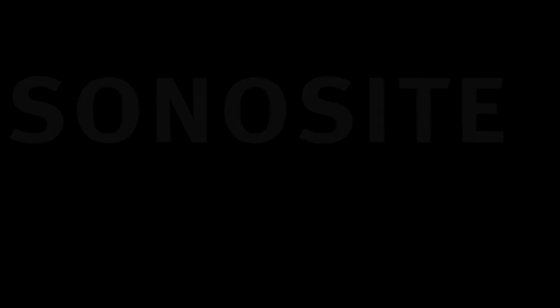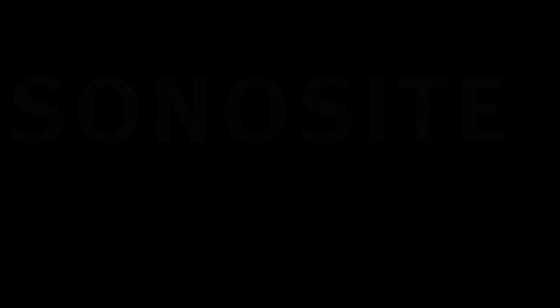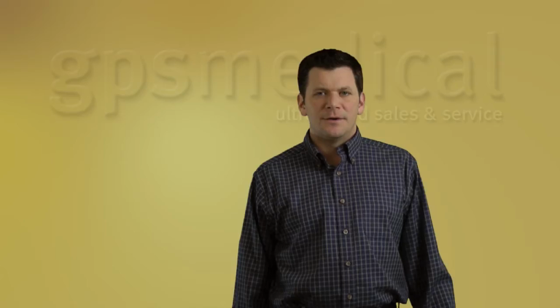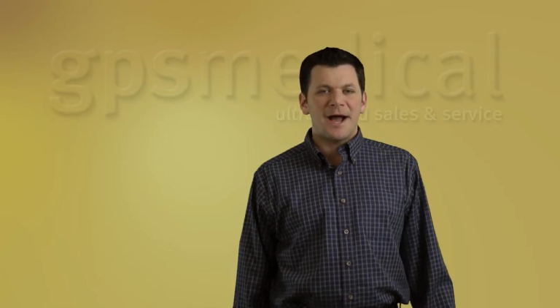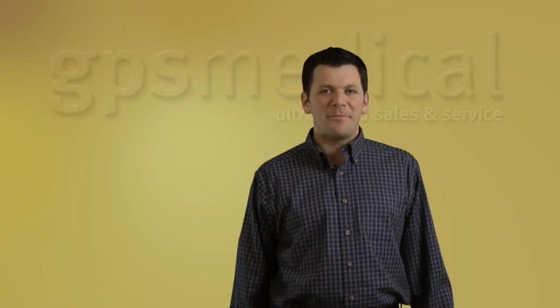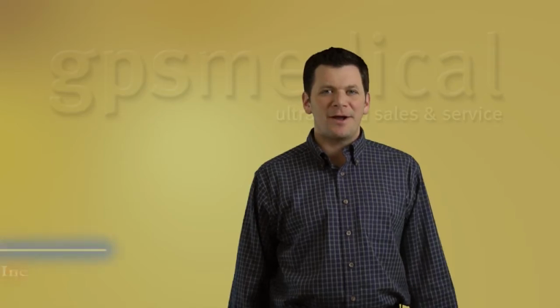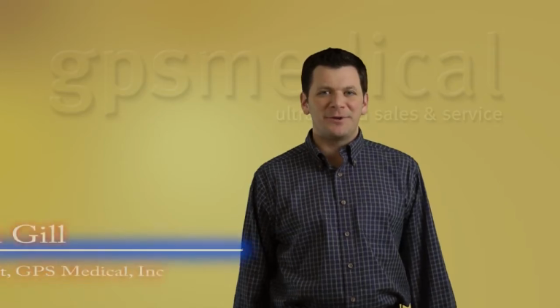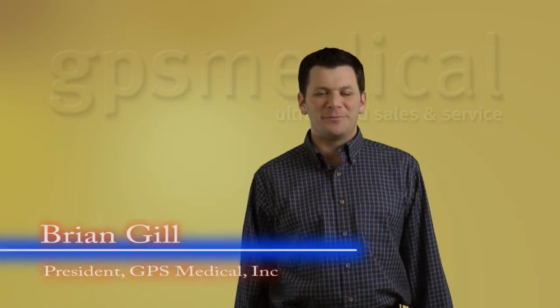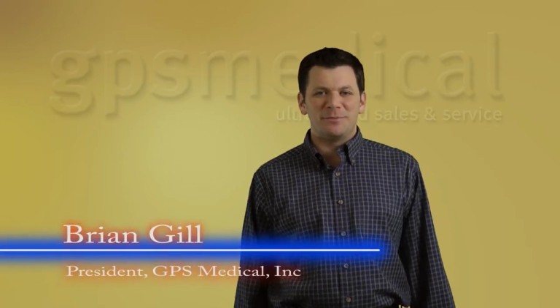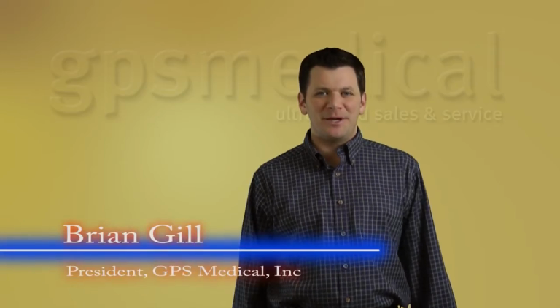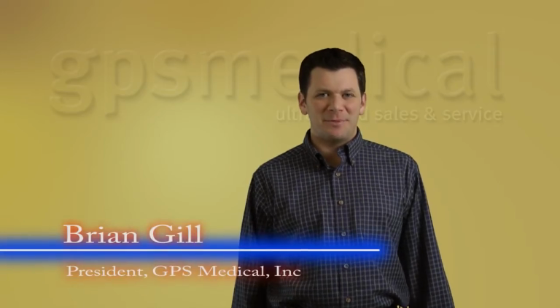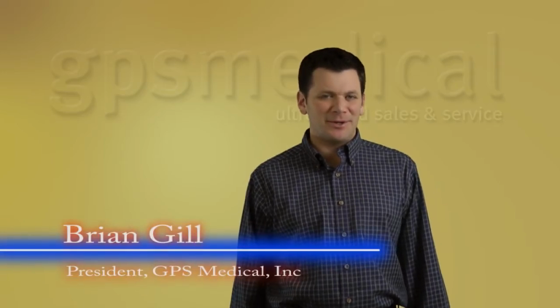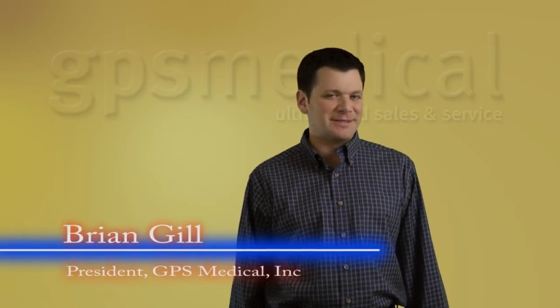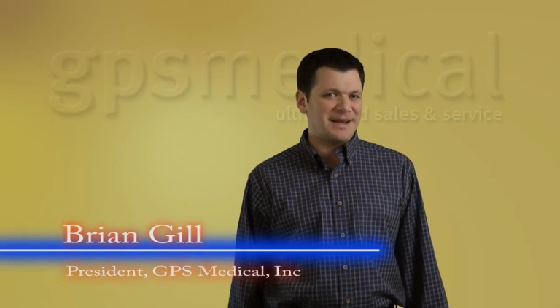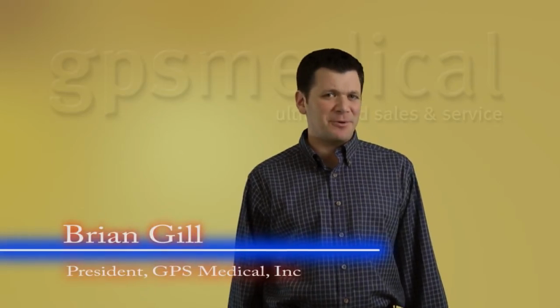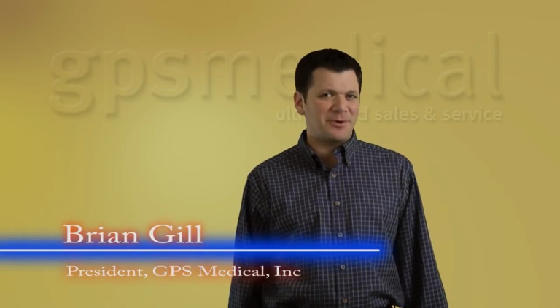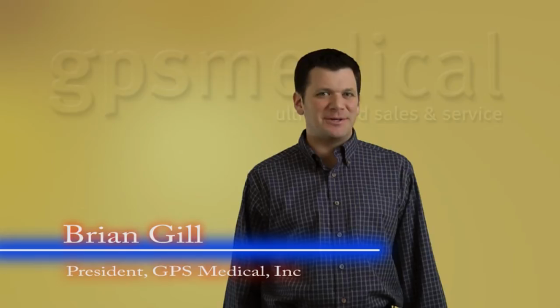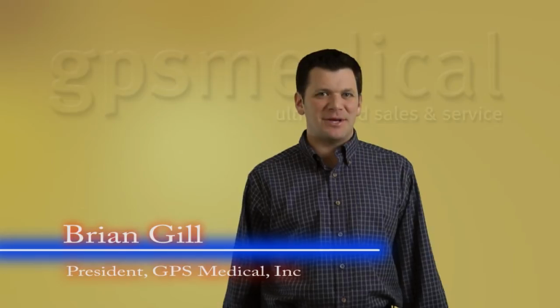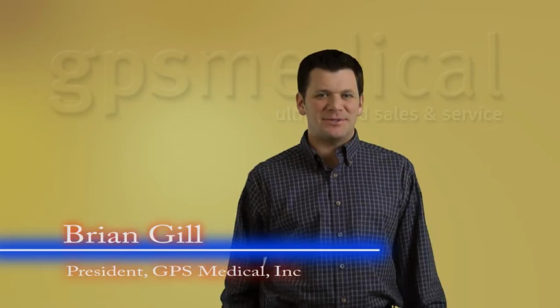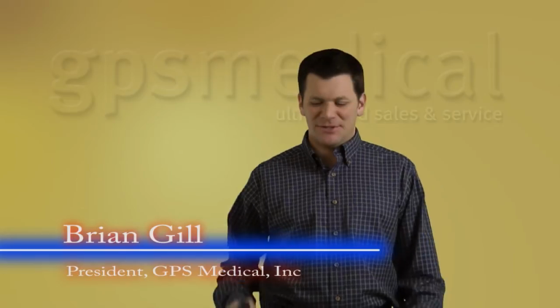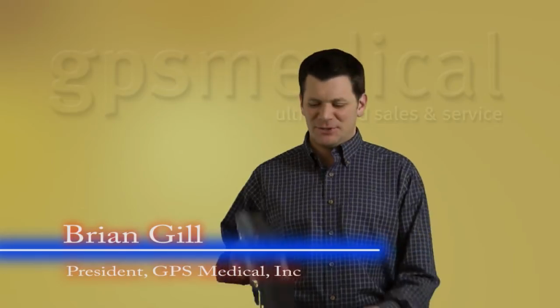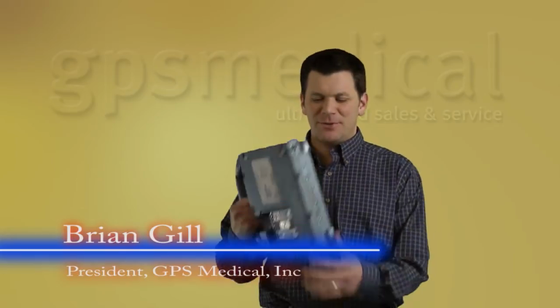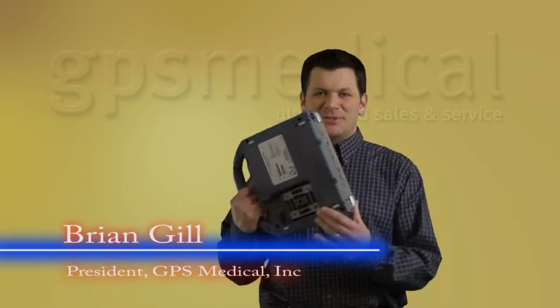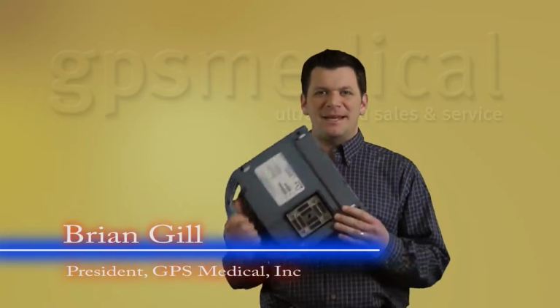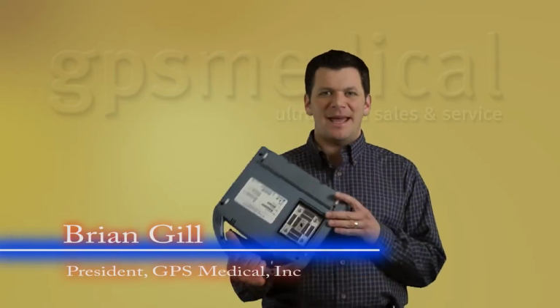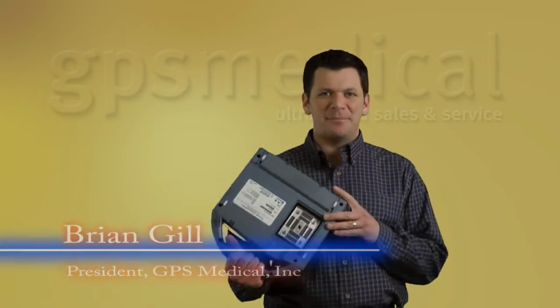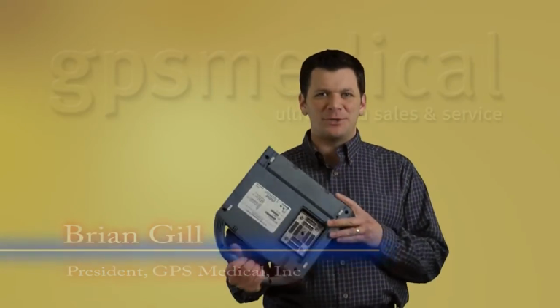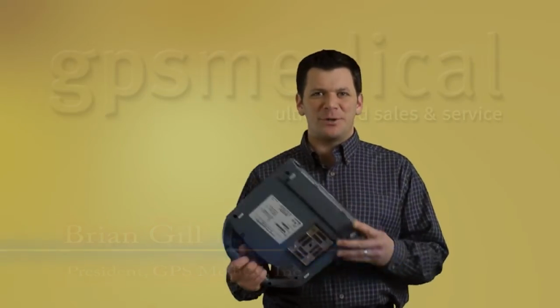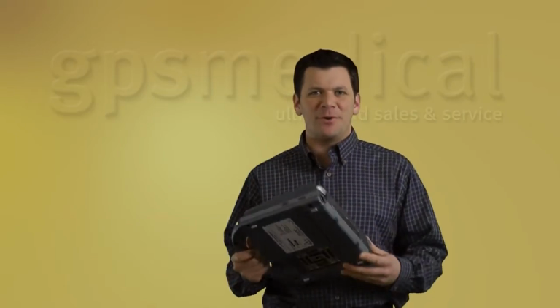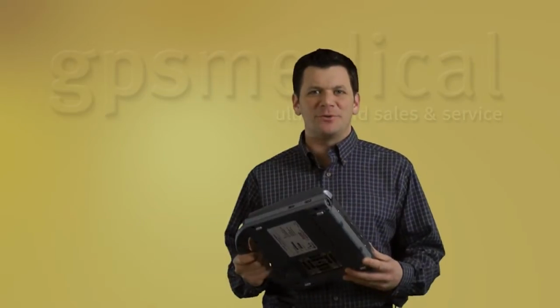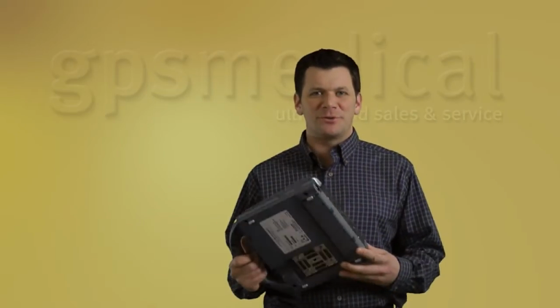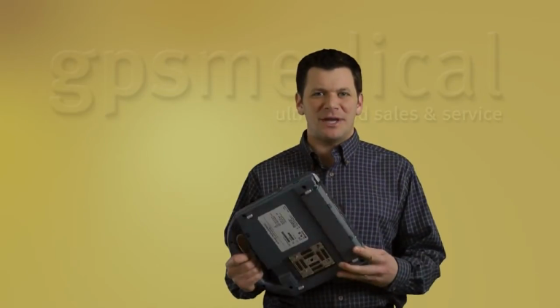Hi, I'm Brian Gill from GPS Medical, and today we're going to discuss the Sonosite M-Turbo ultrasound.